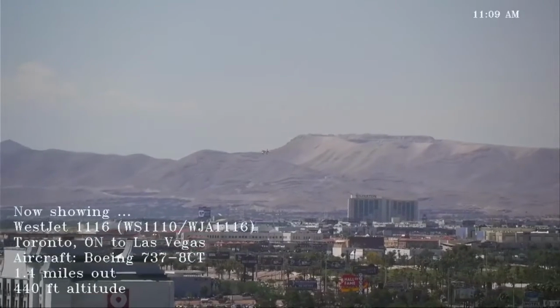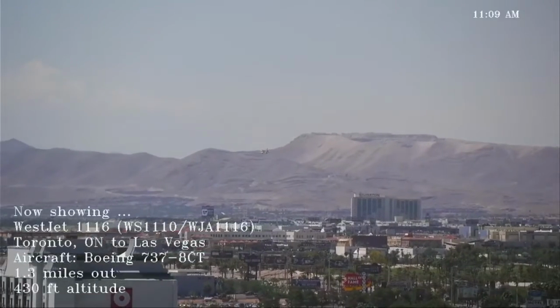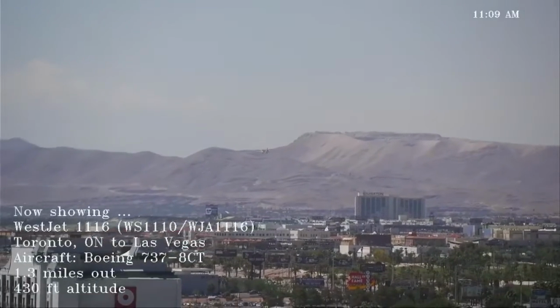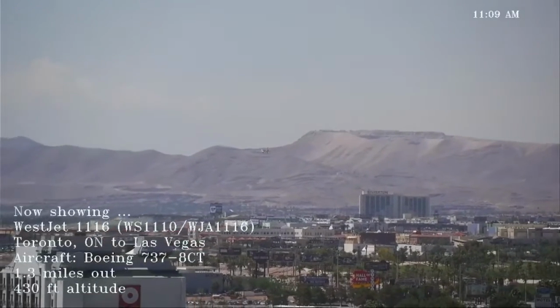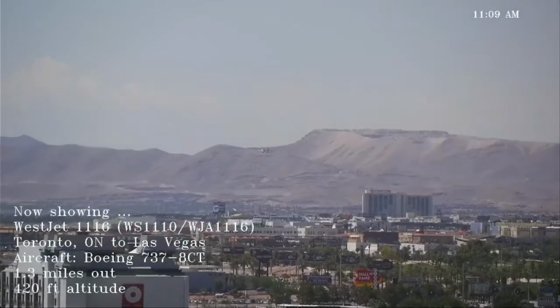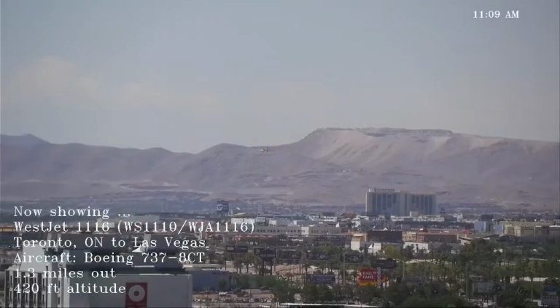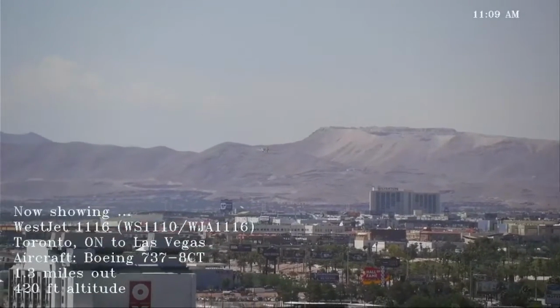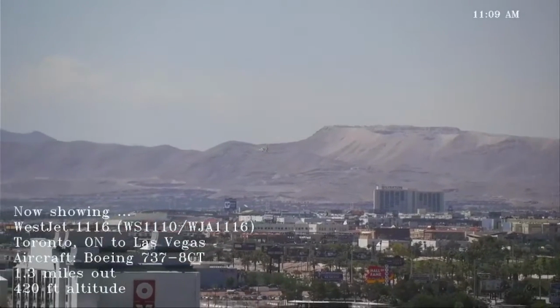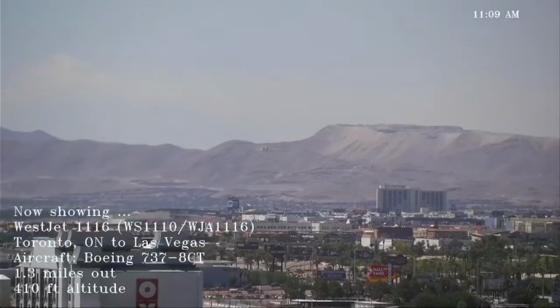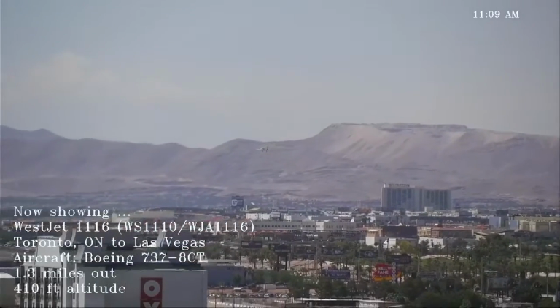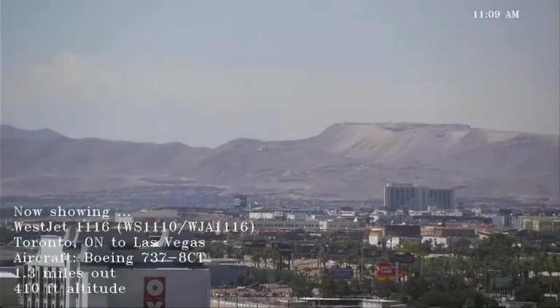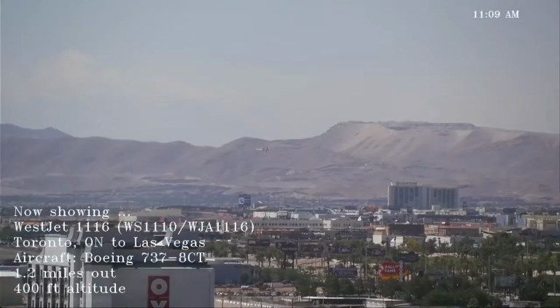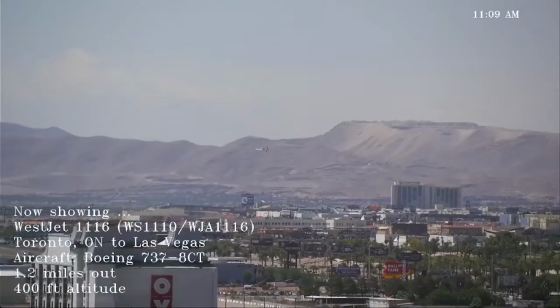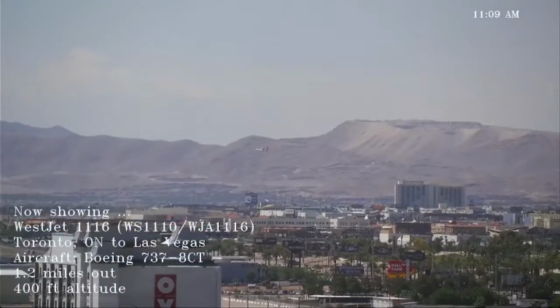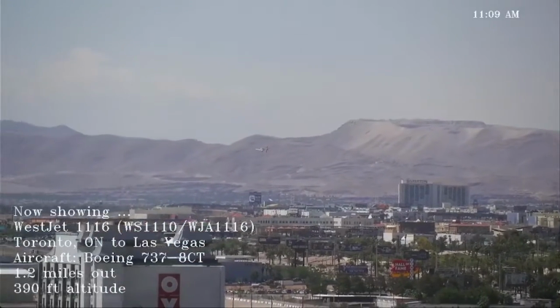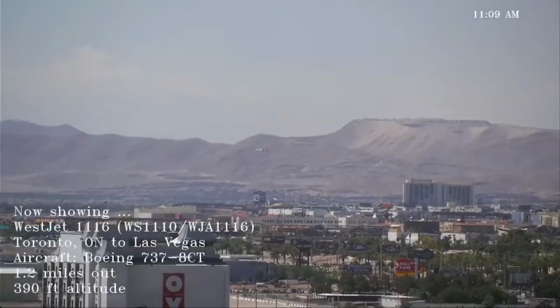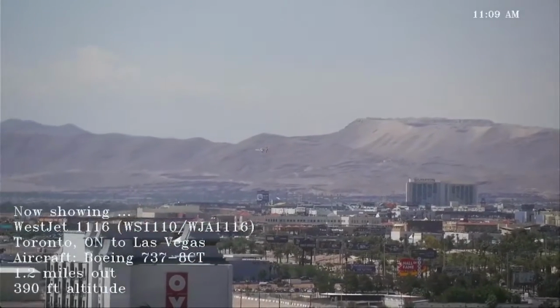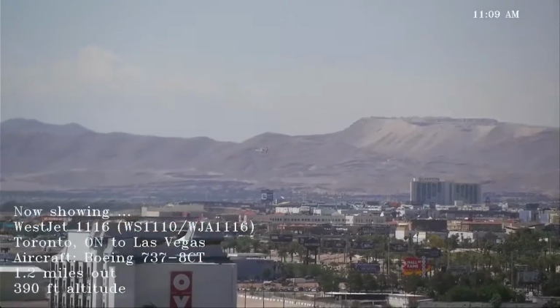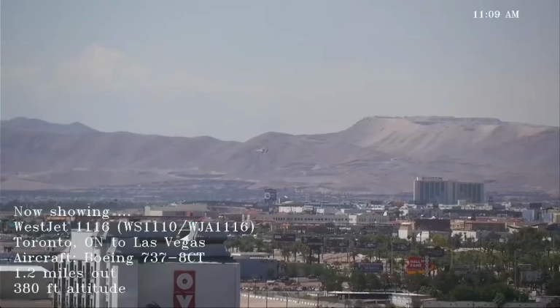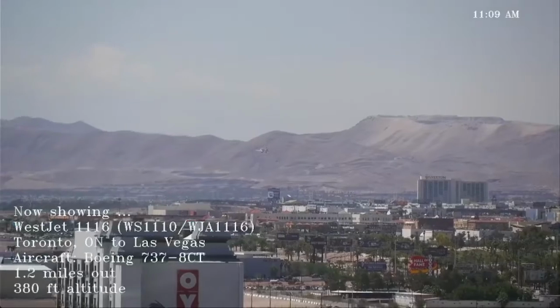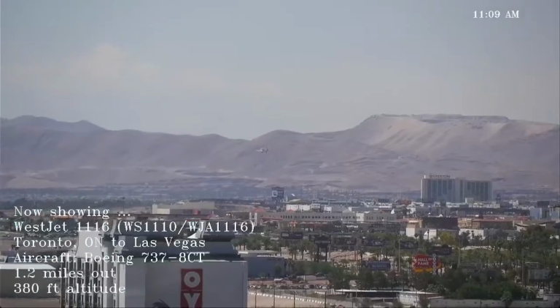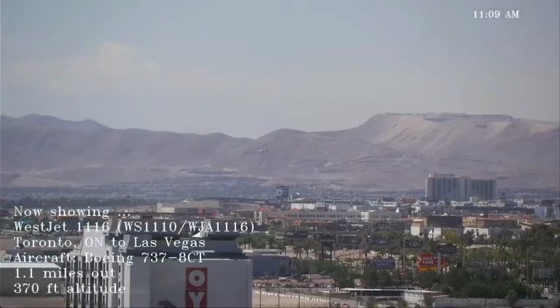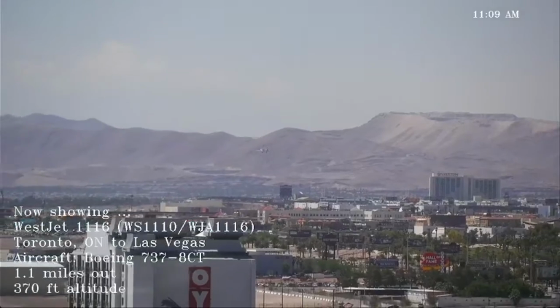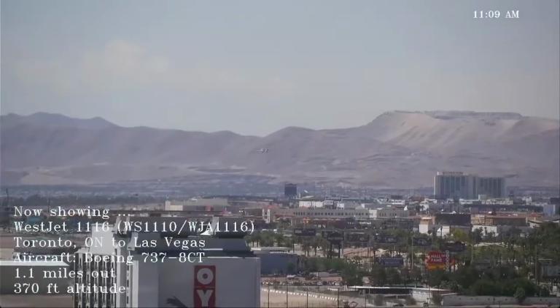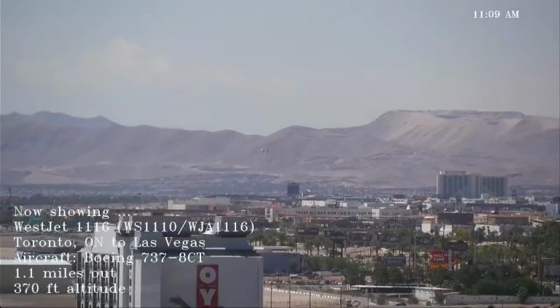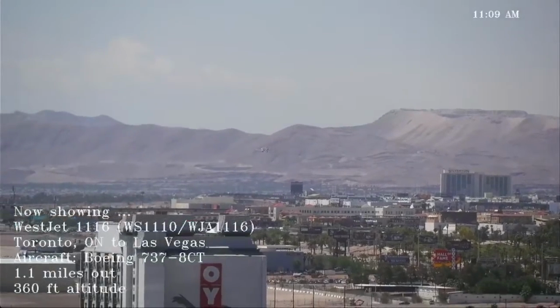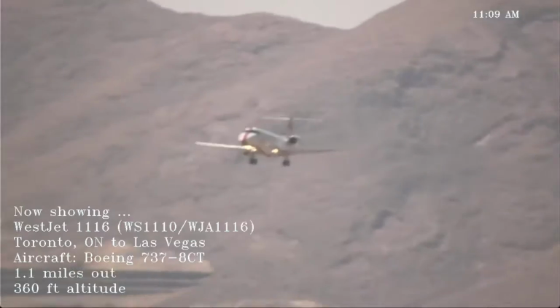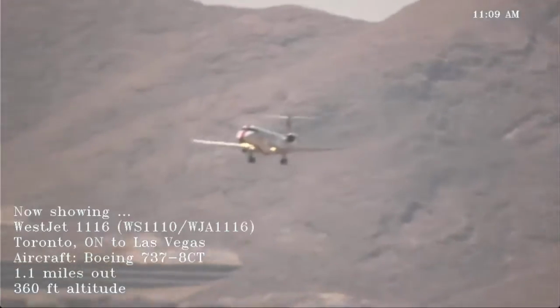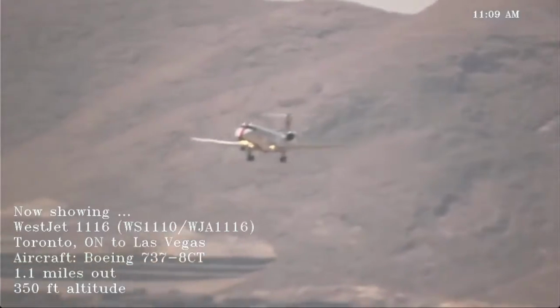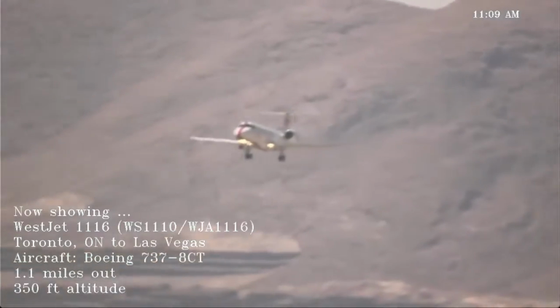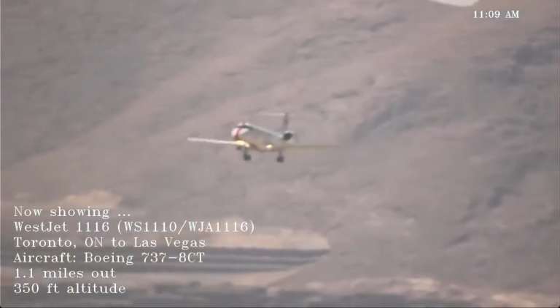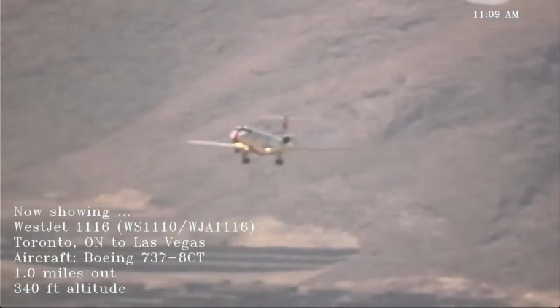Southwest 842, wind 310/6, turn 8 left at Alpha 8, clear for takeoff. Takeoff 8 left Alpha 8, Southwest 842.